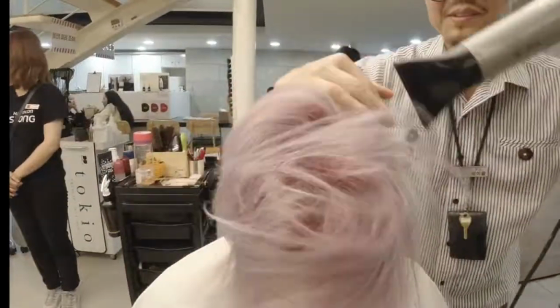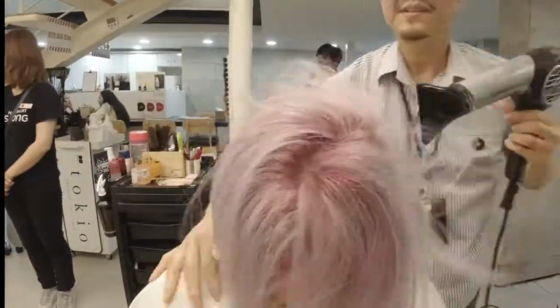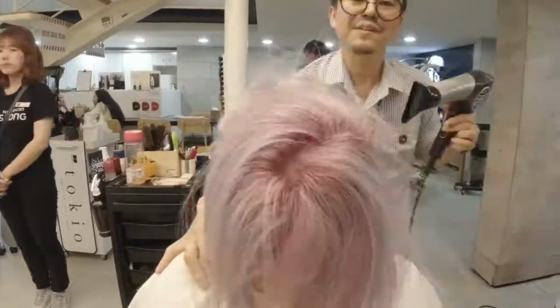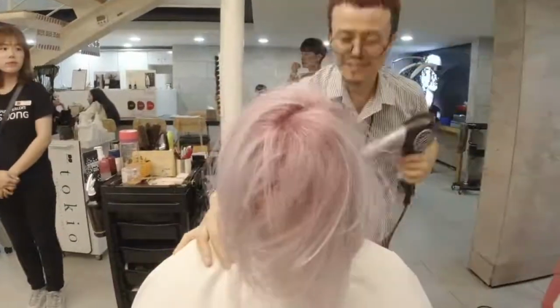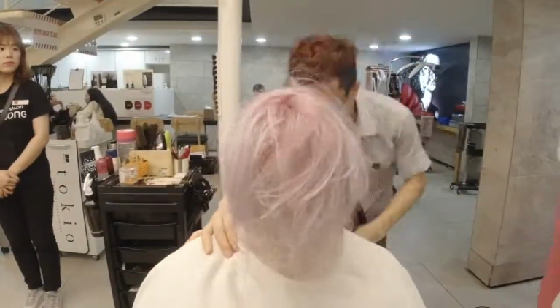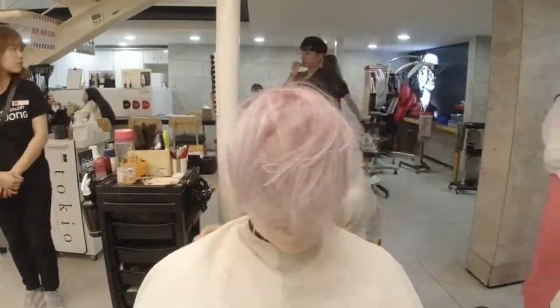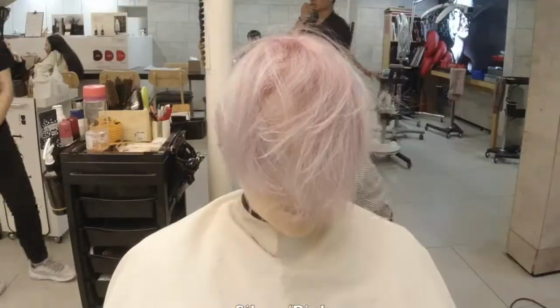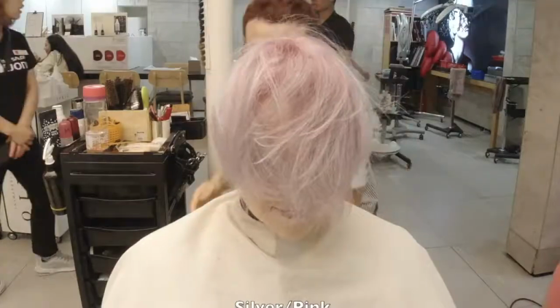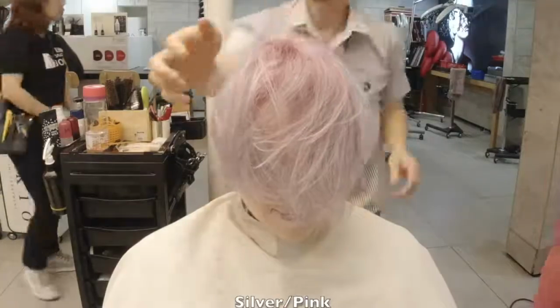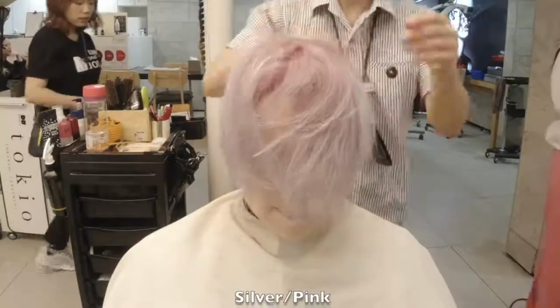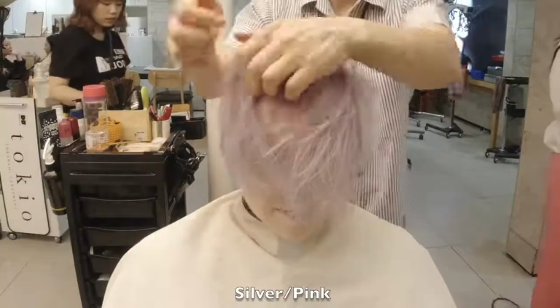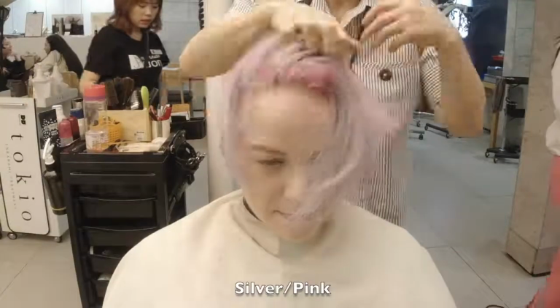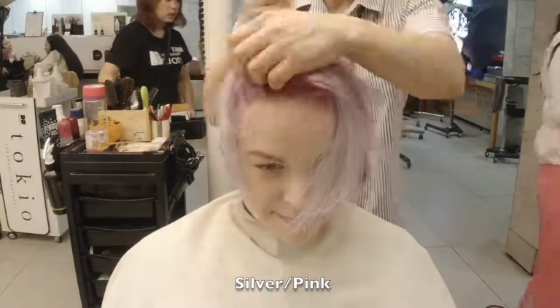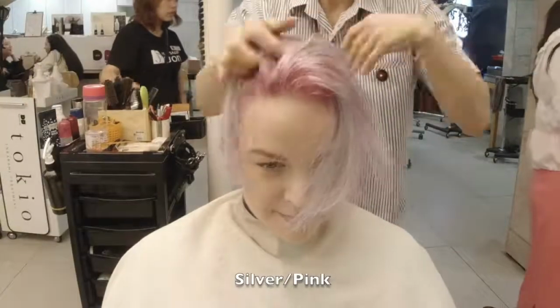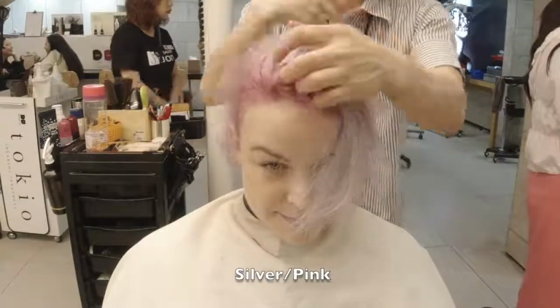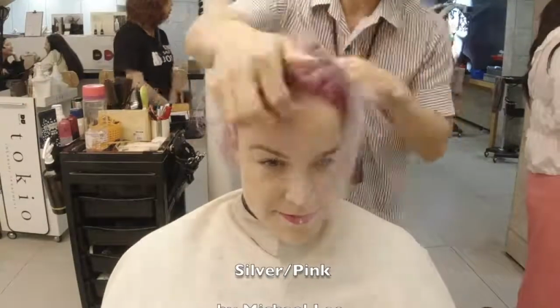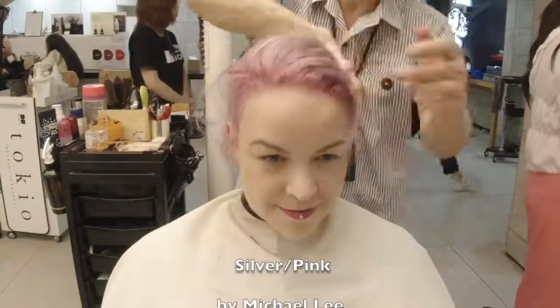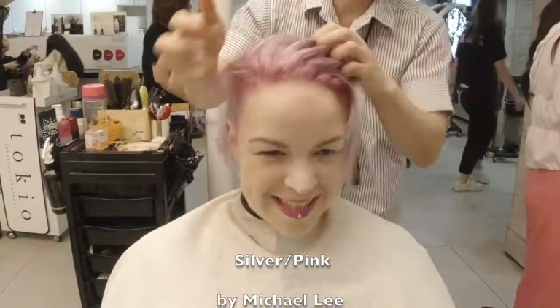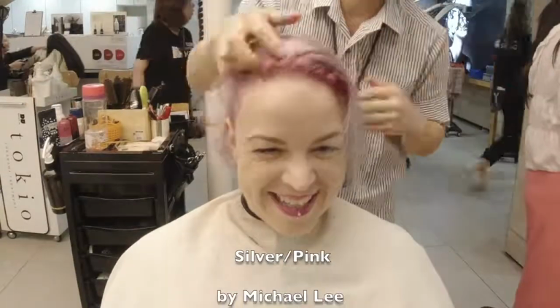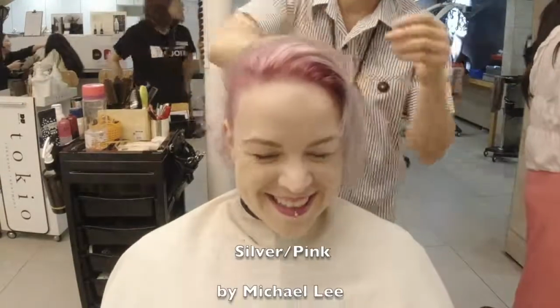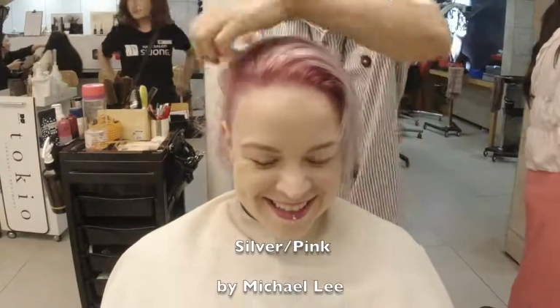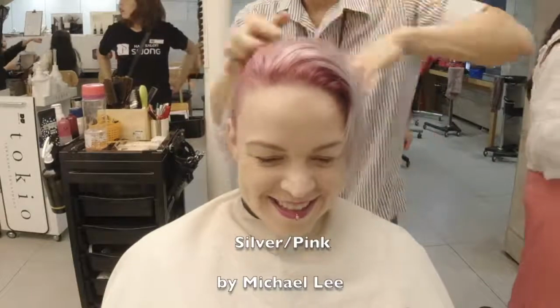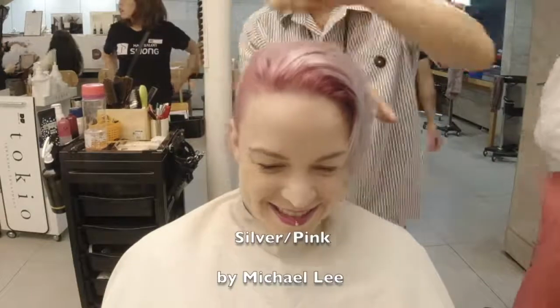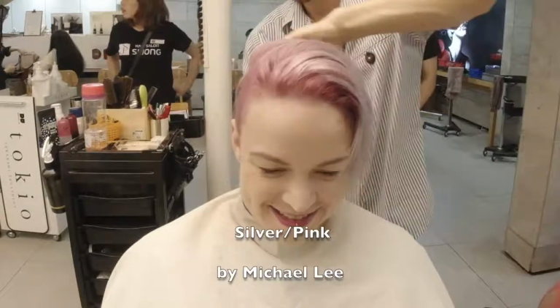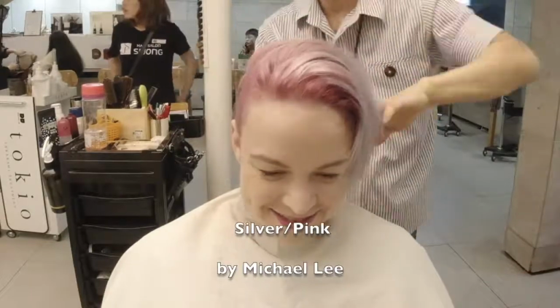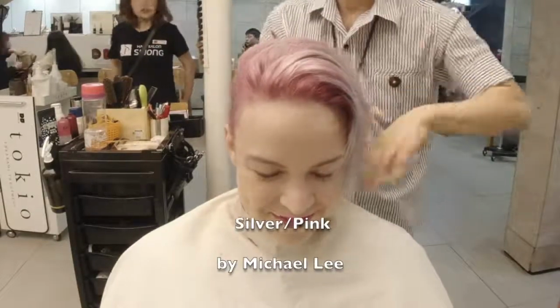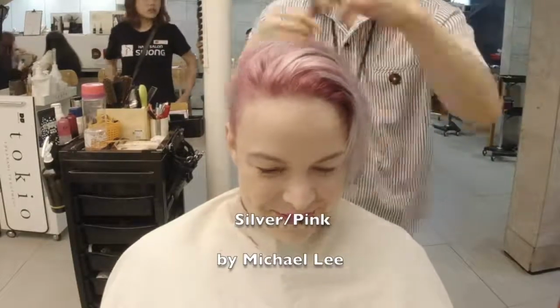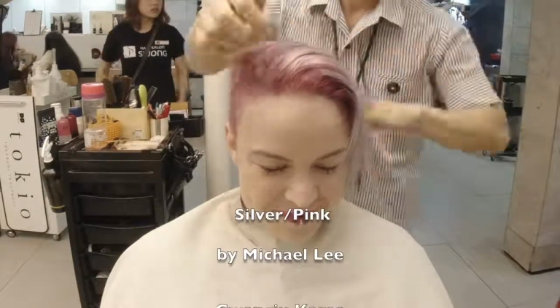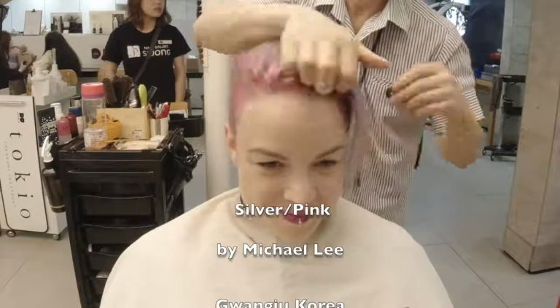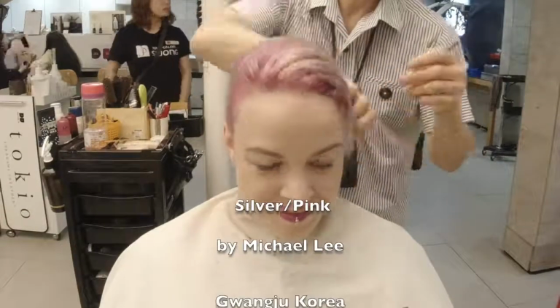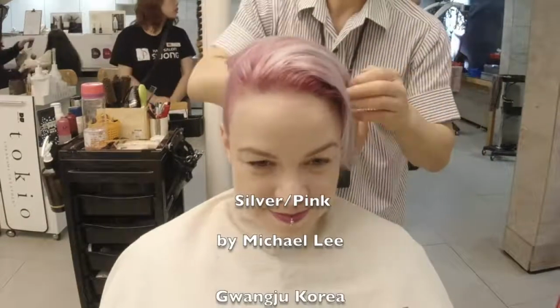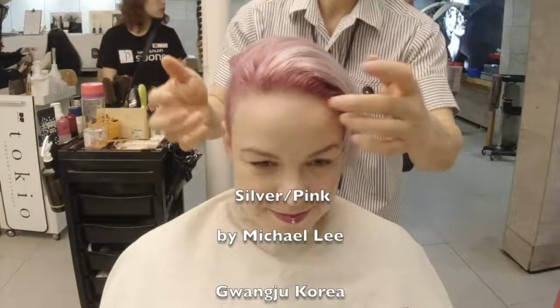This is by Michael Lee, Gwangju, Korea. Thank you for watching my work. Bye.